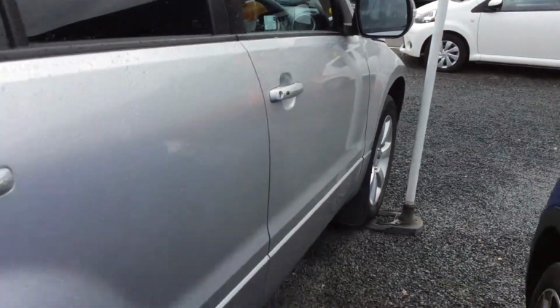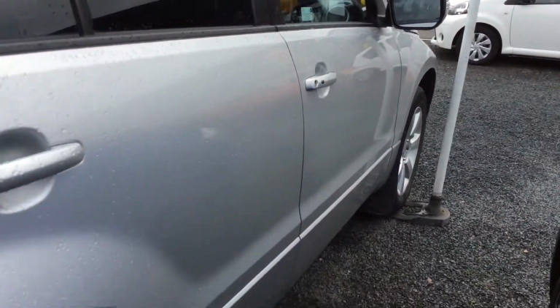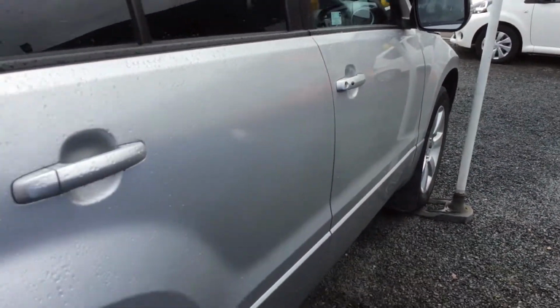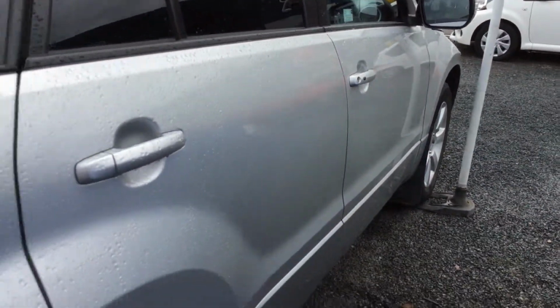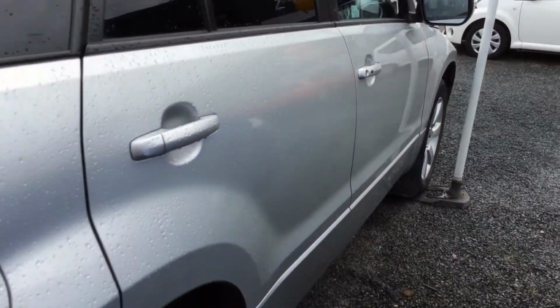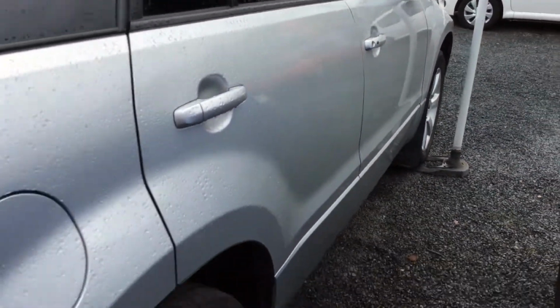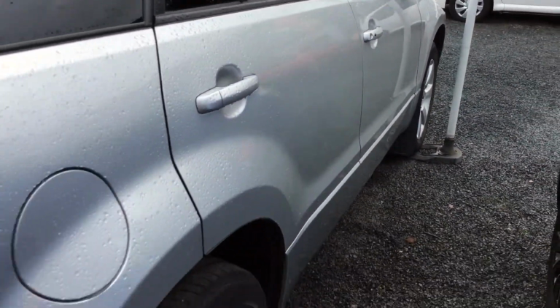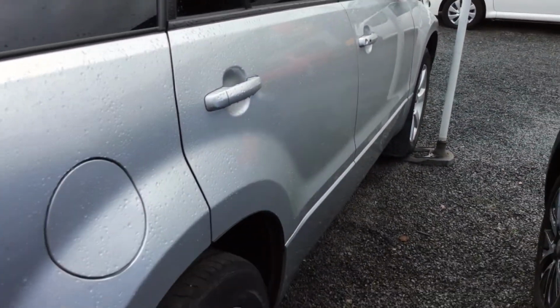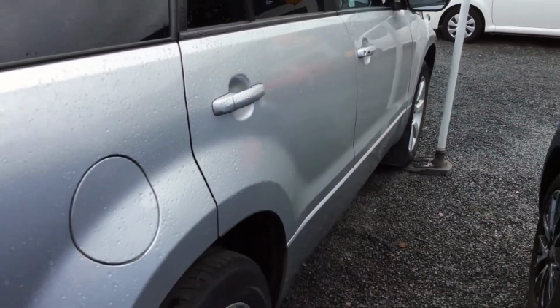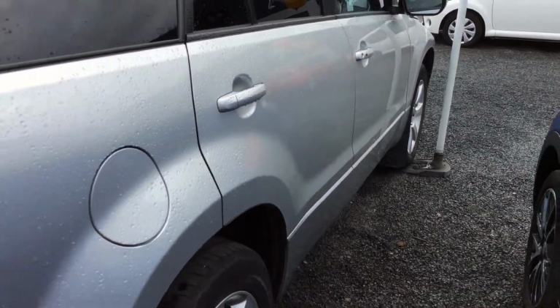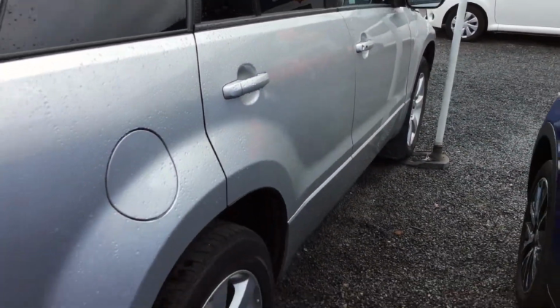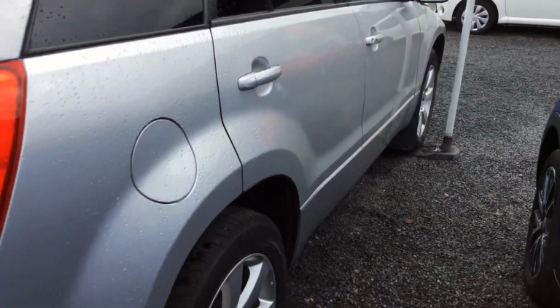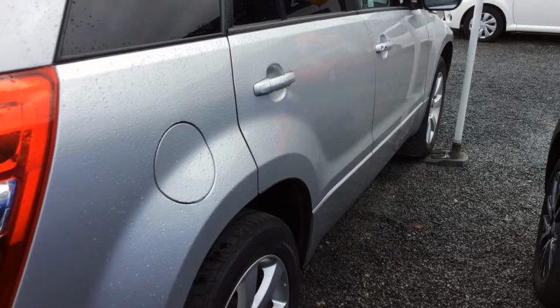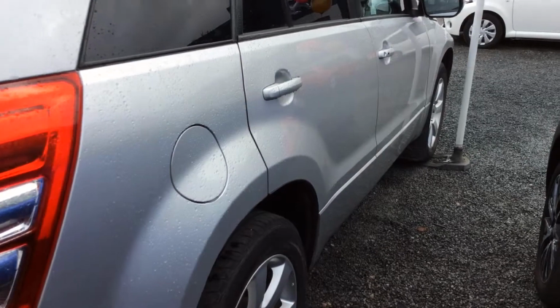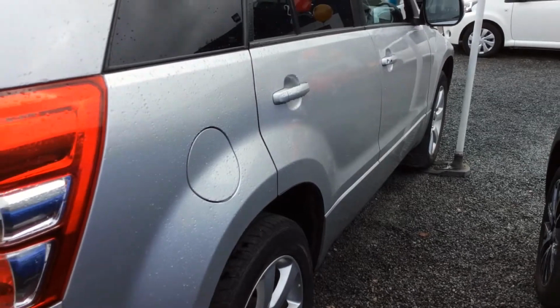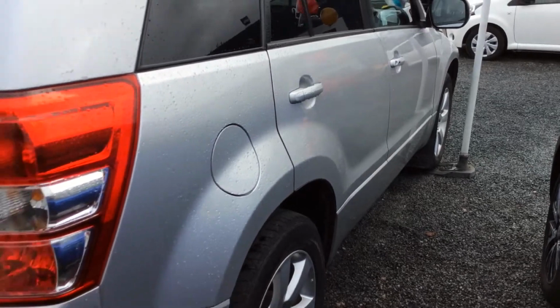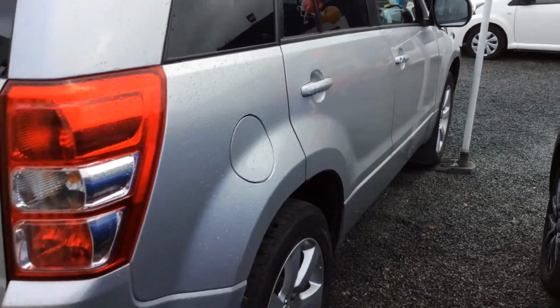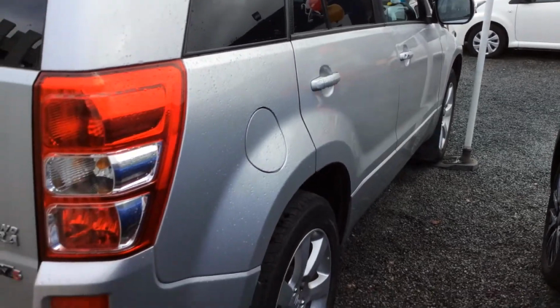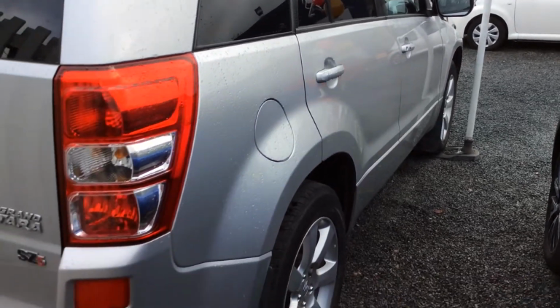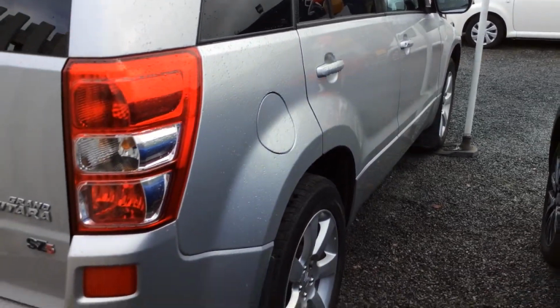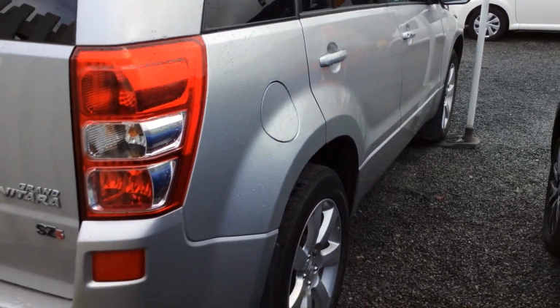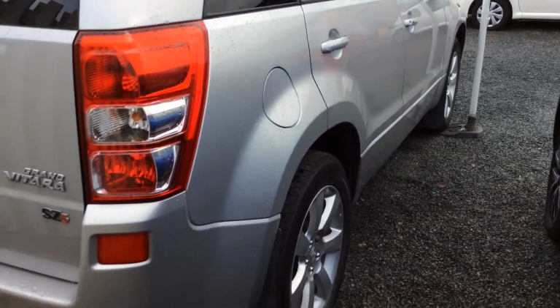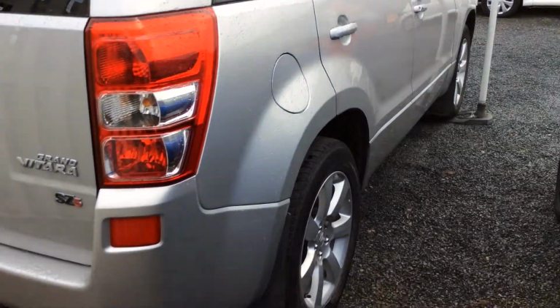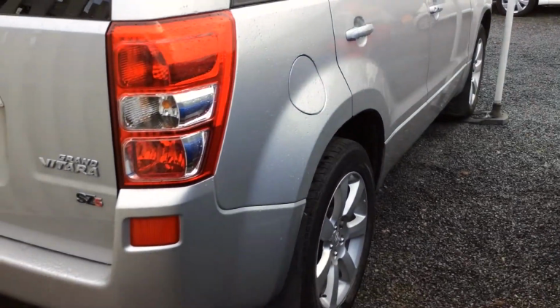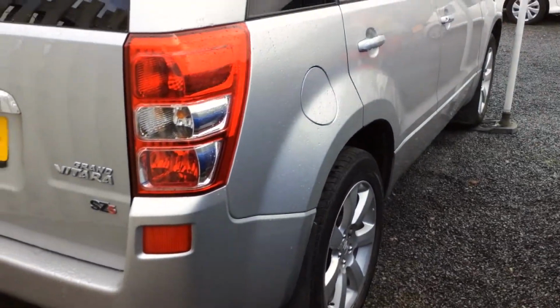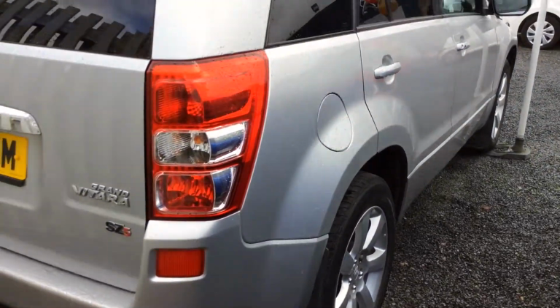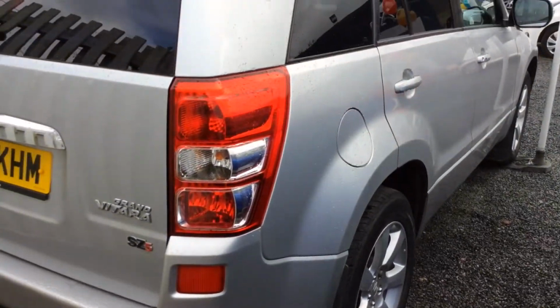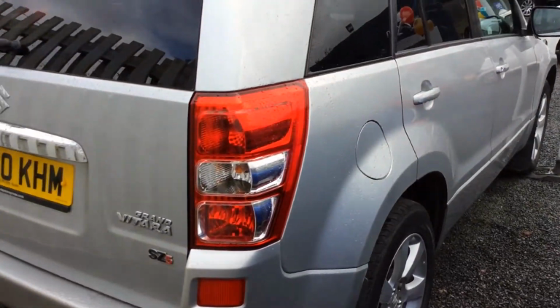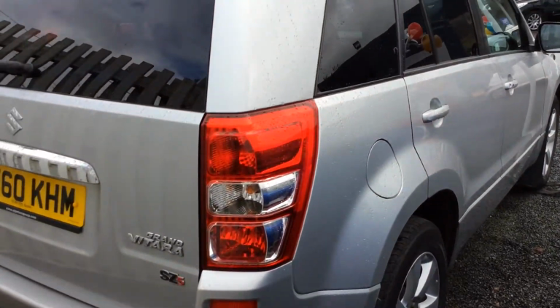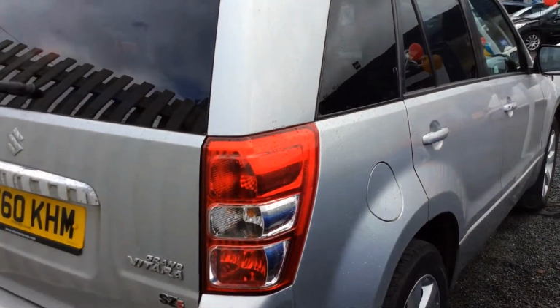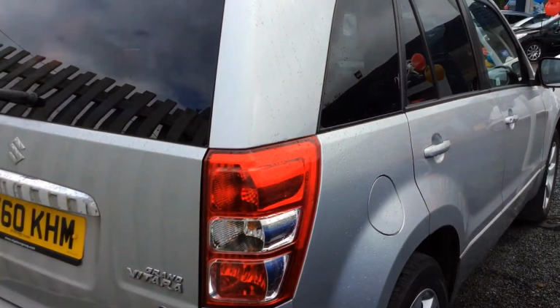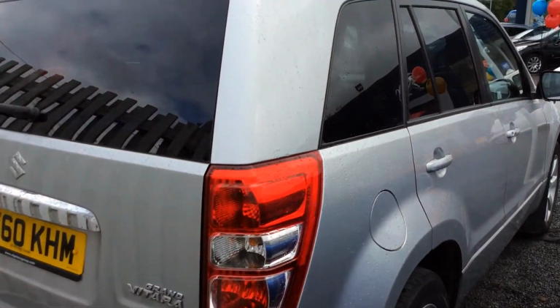Showing you around the car, the condition — as you can see it's been very well looked after for its age and miles.